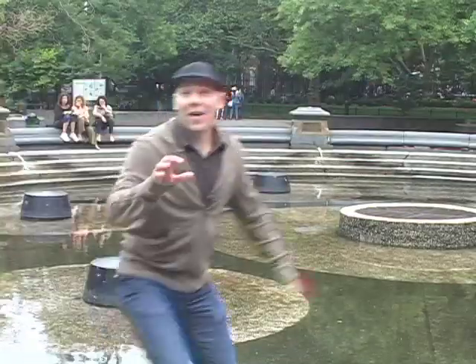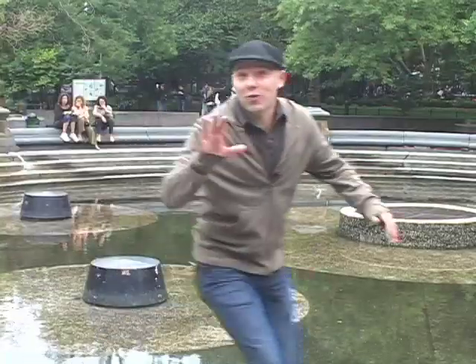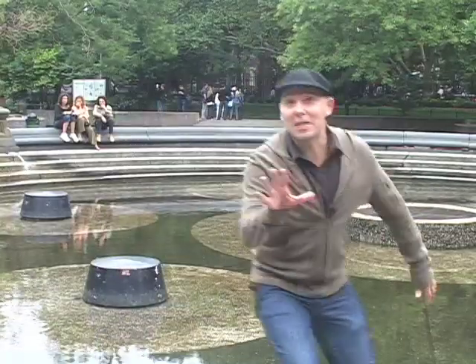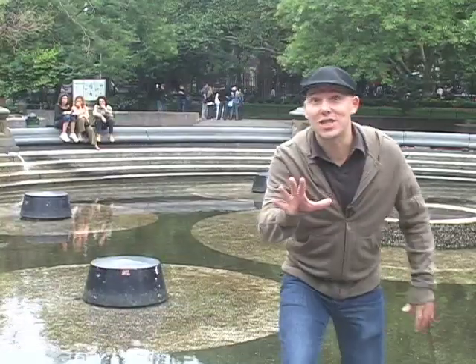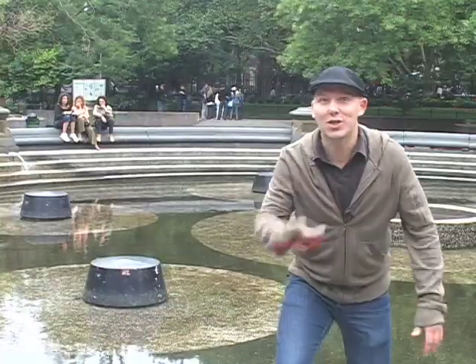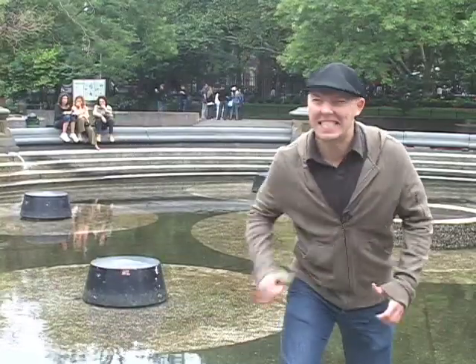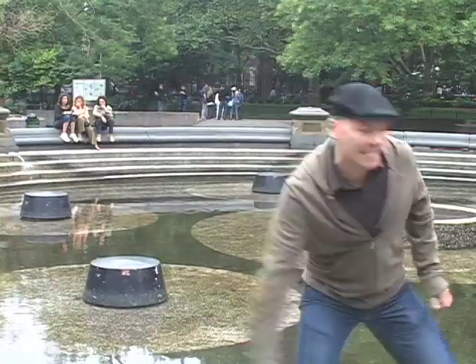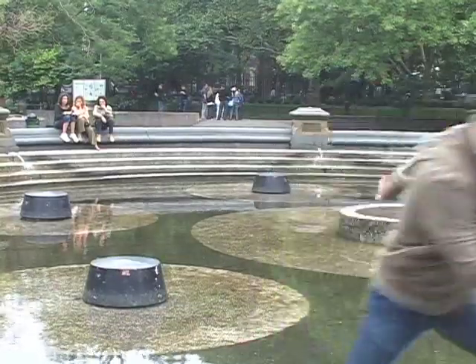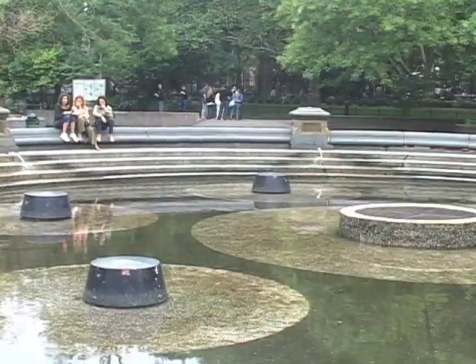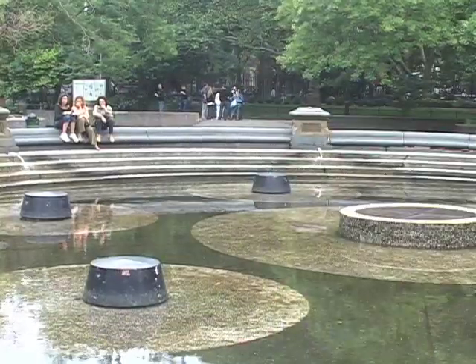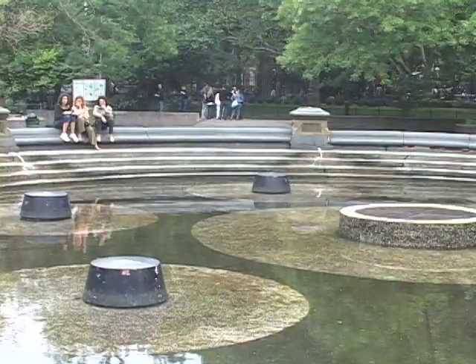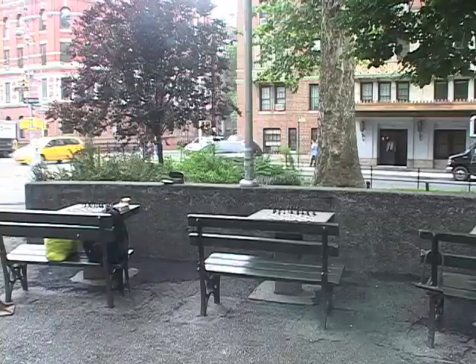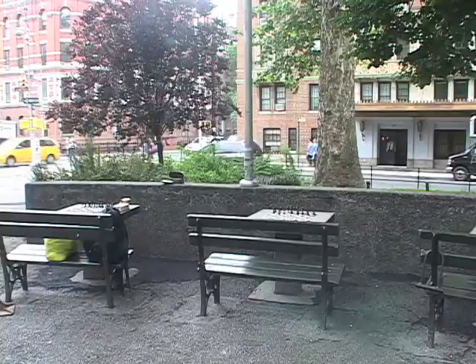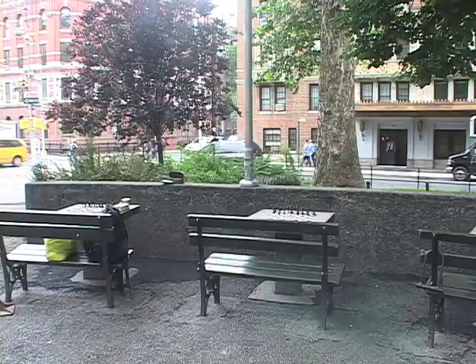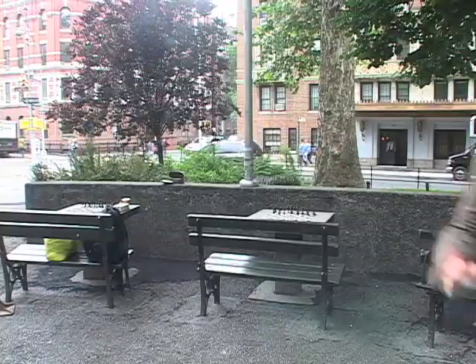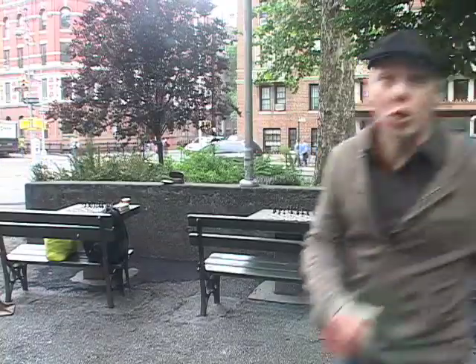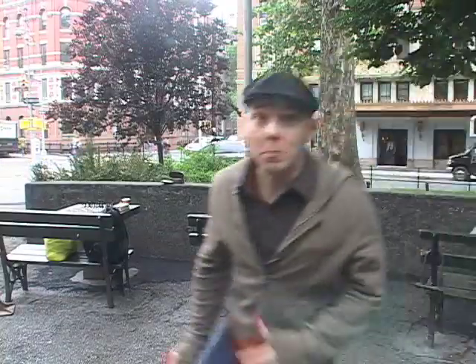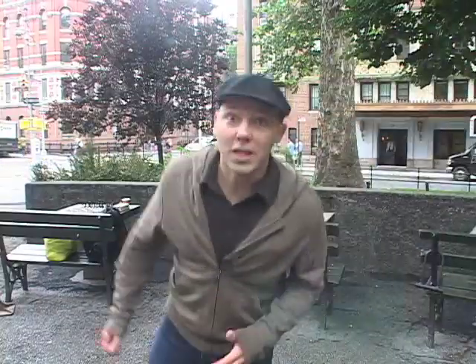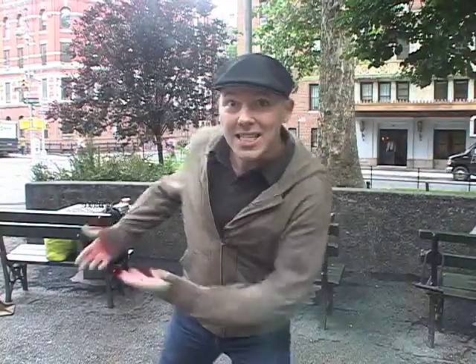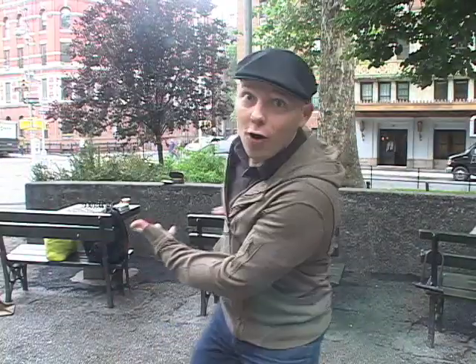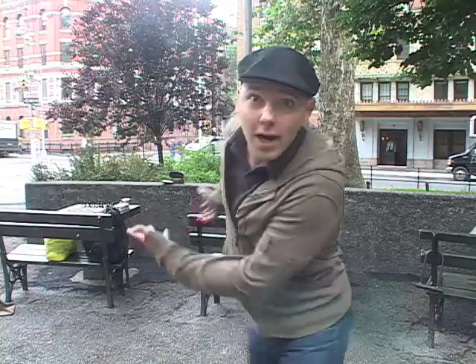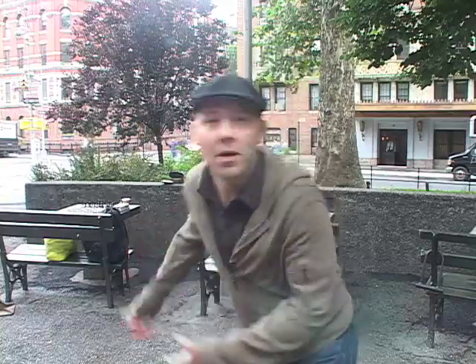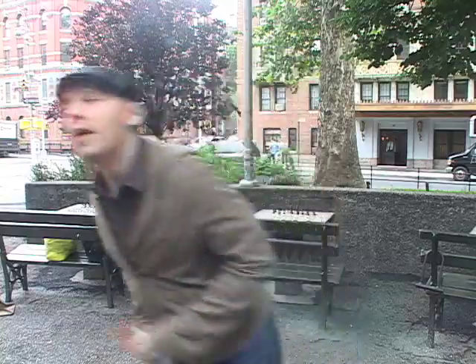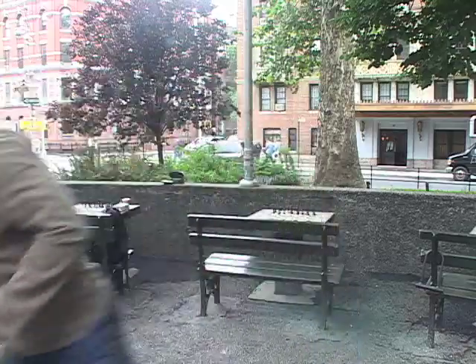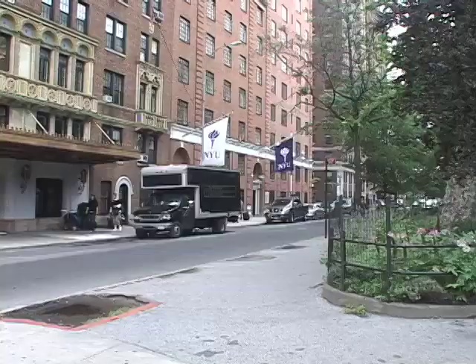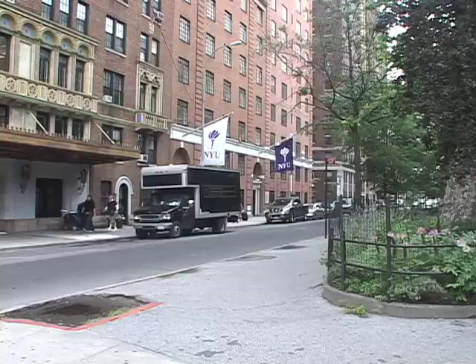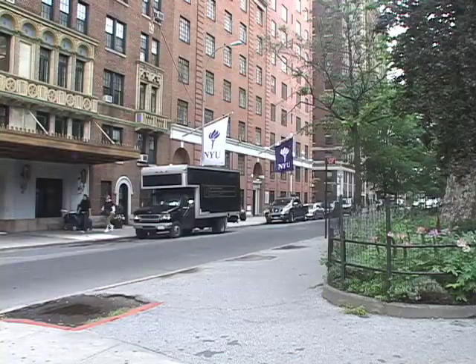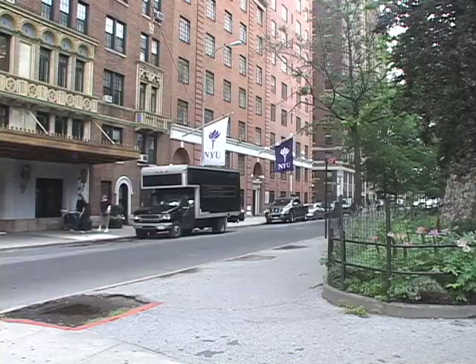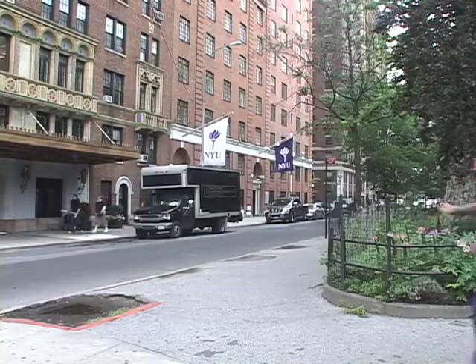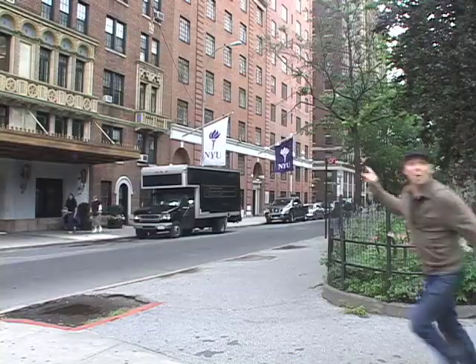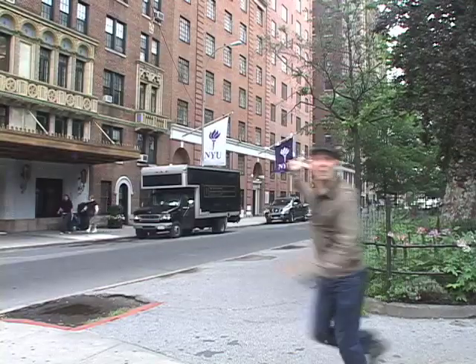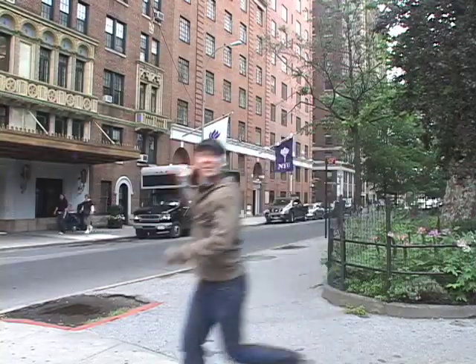The fountain's a great place to listen to. And of course, people play chess here all the time. A pretty building.